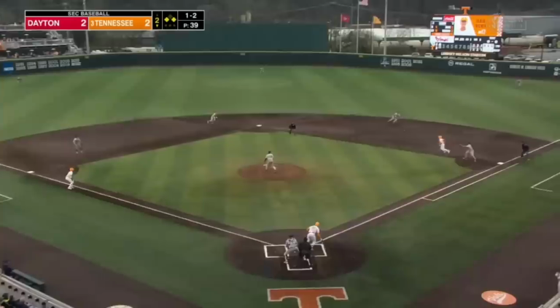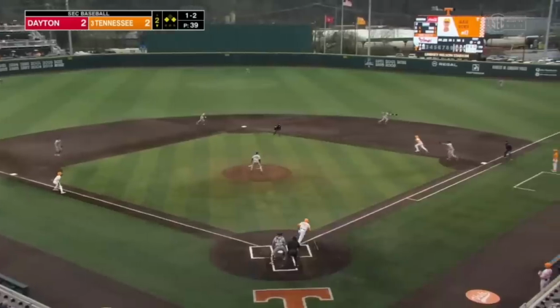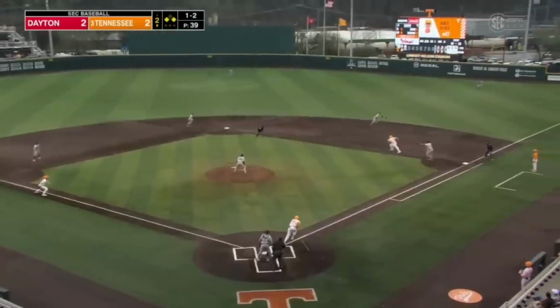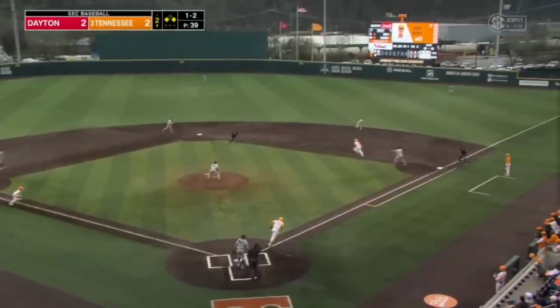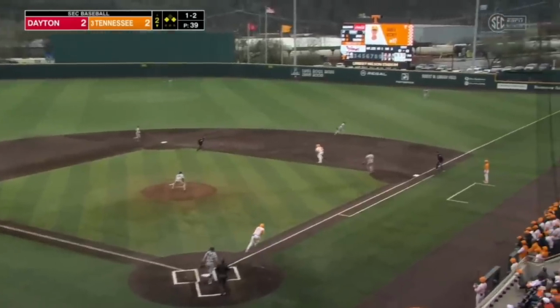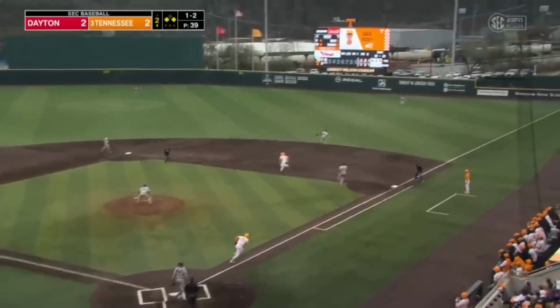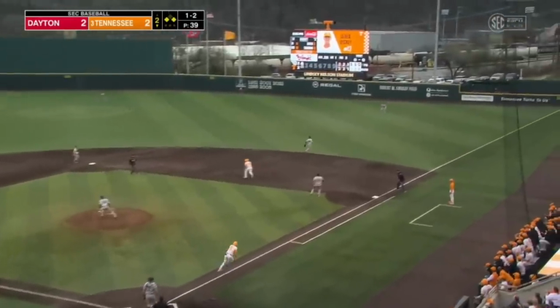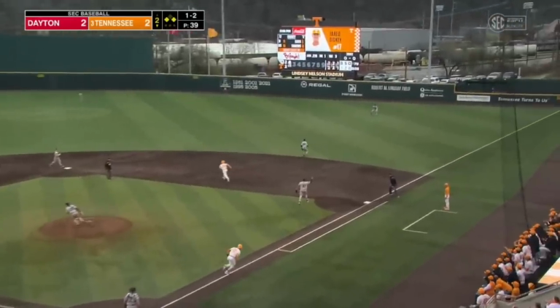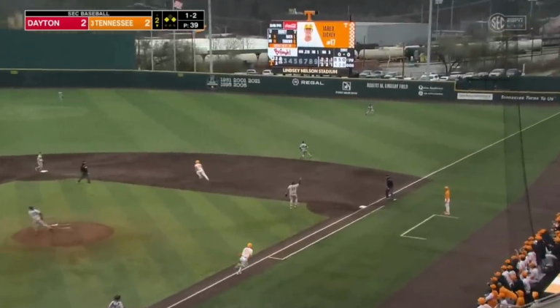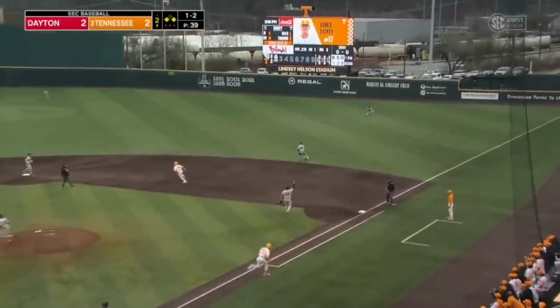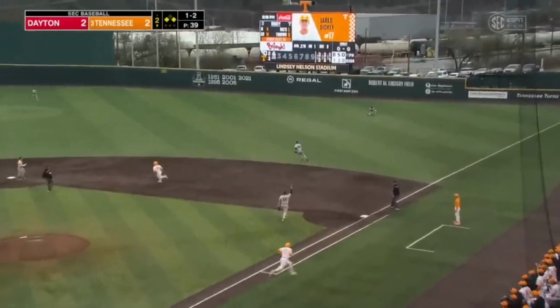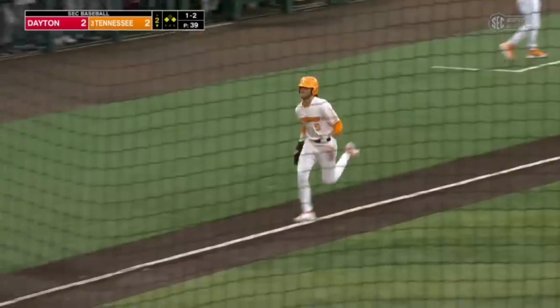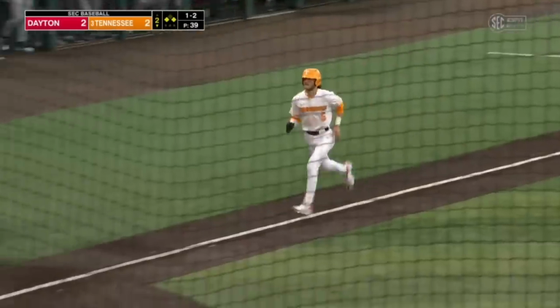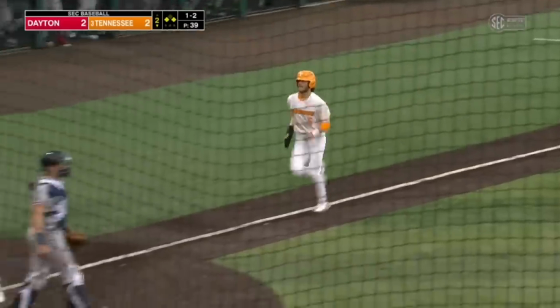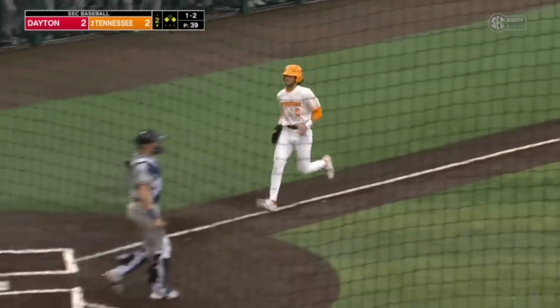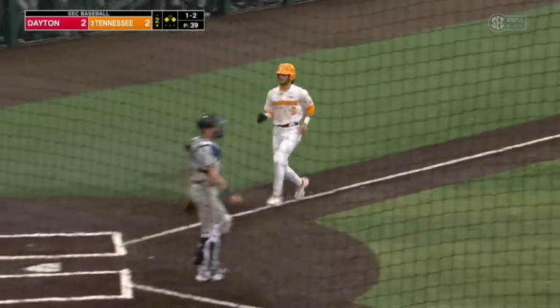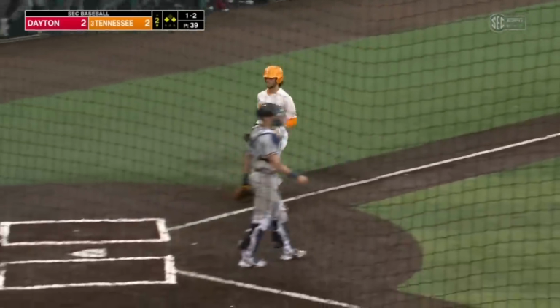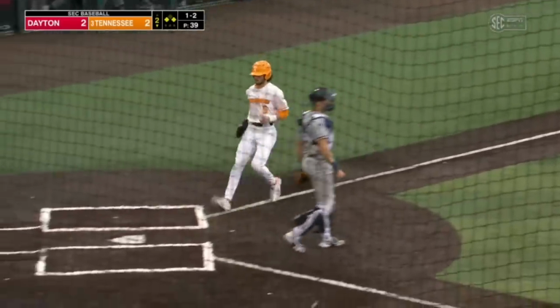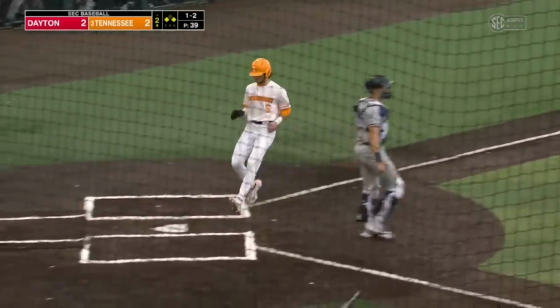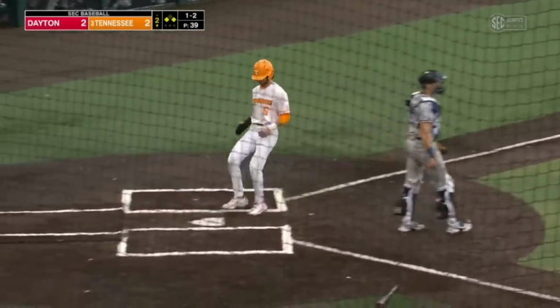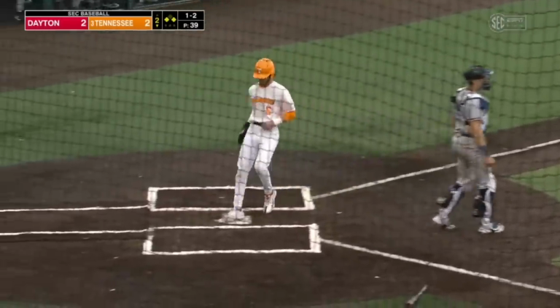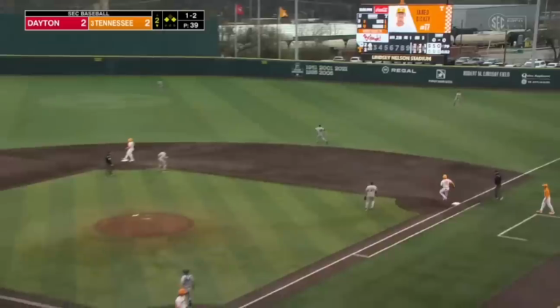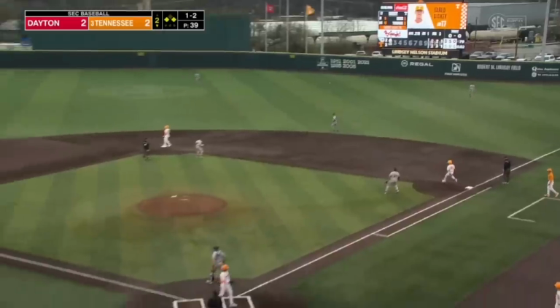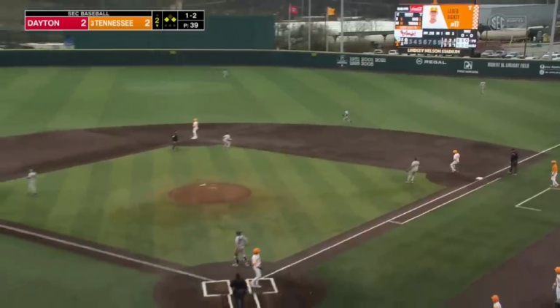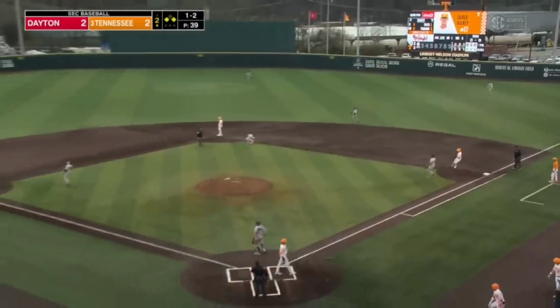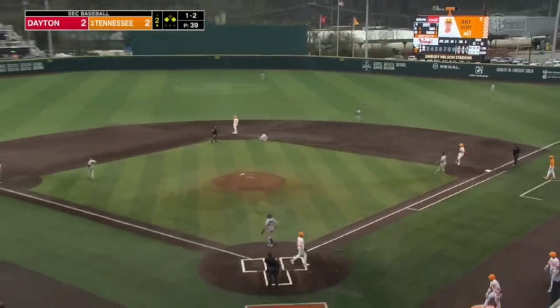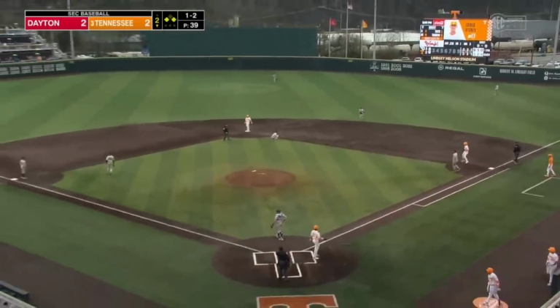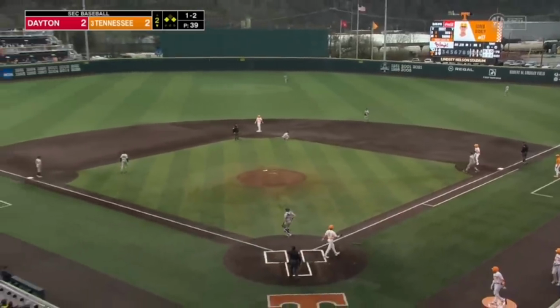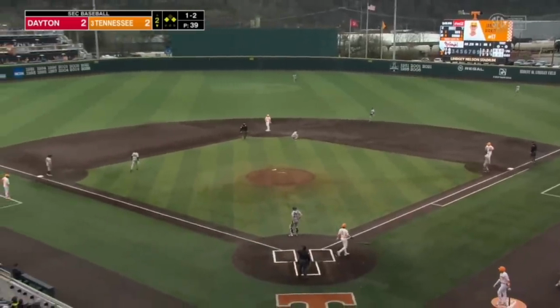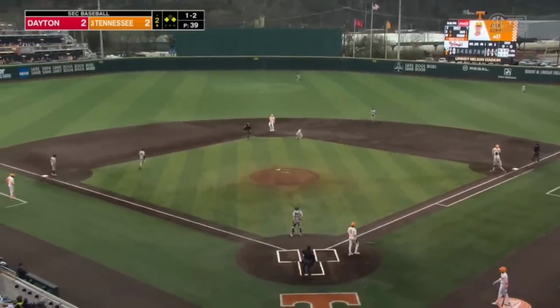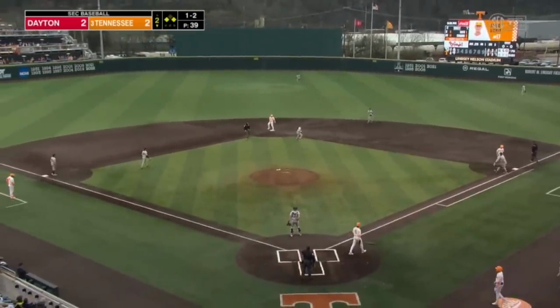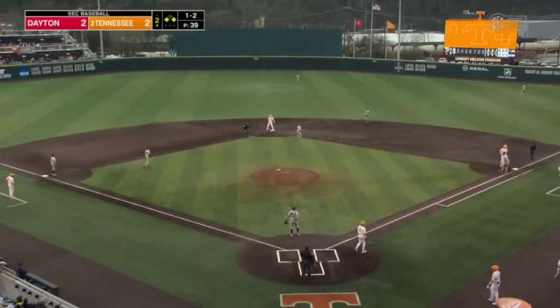Base hit. RBI for Jared Dickey, and Tennessee grabs their first lead of the night.